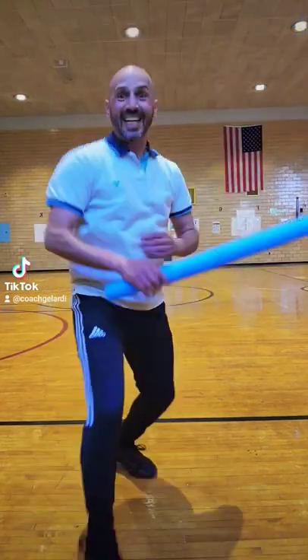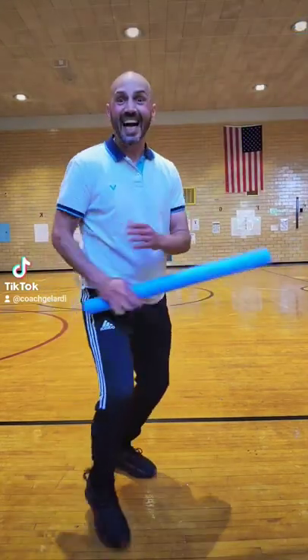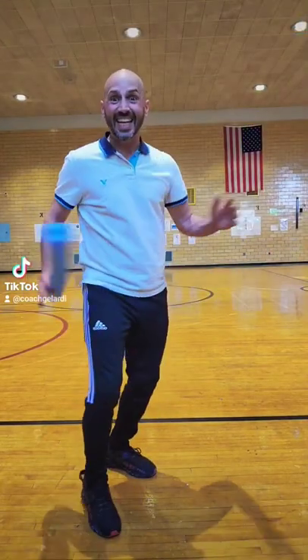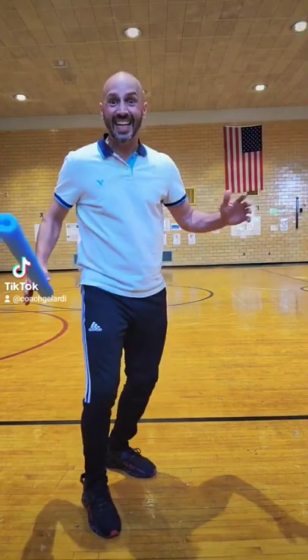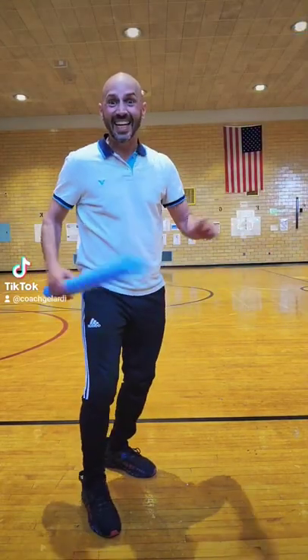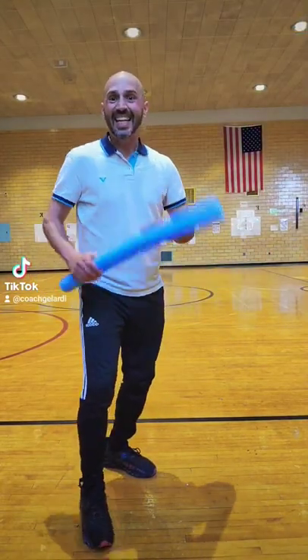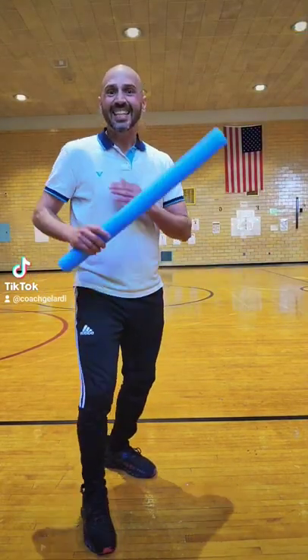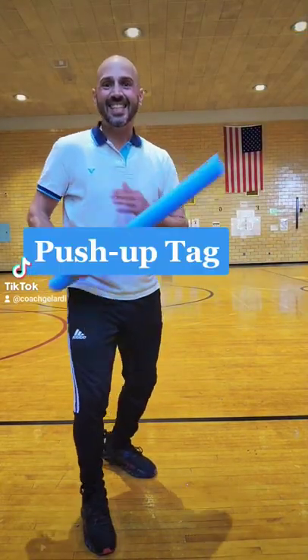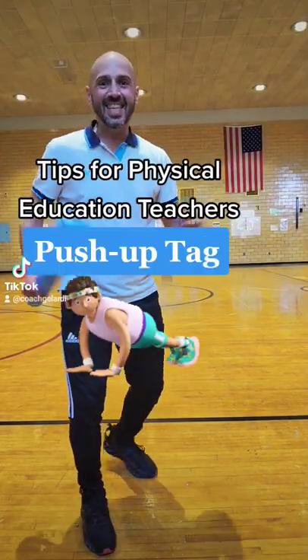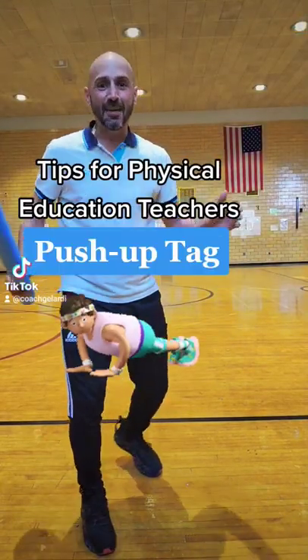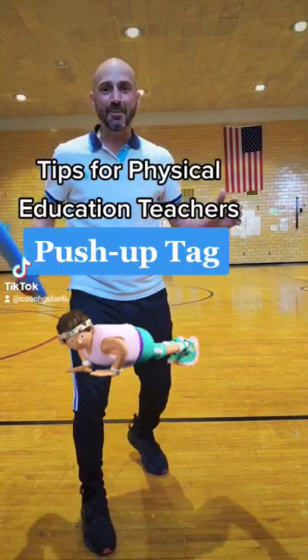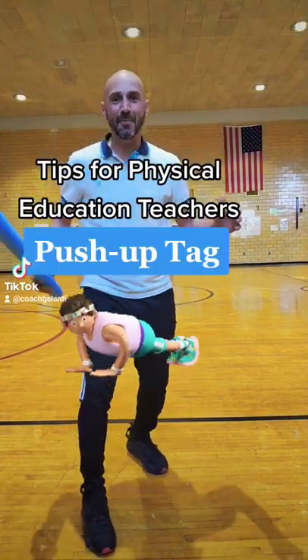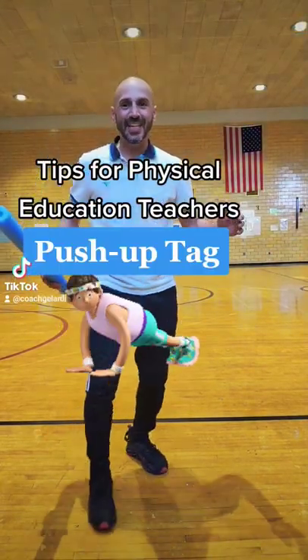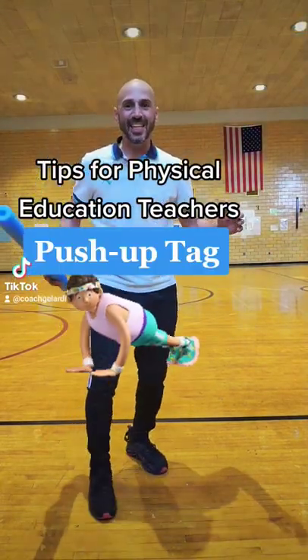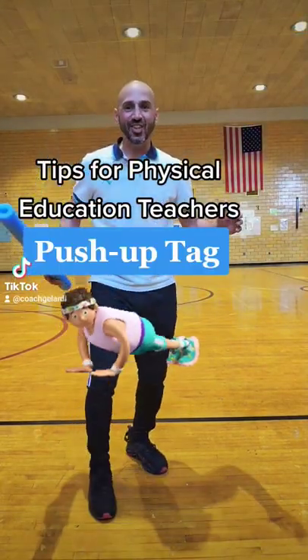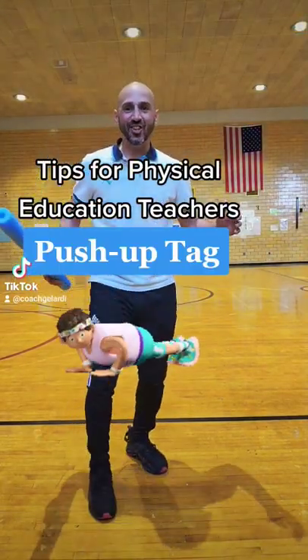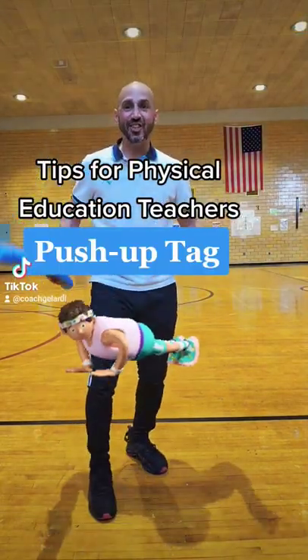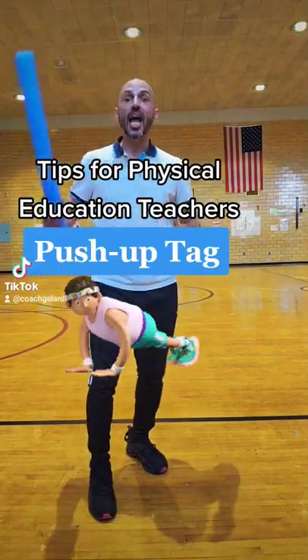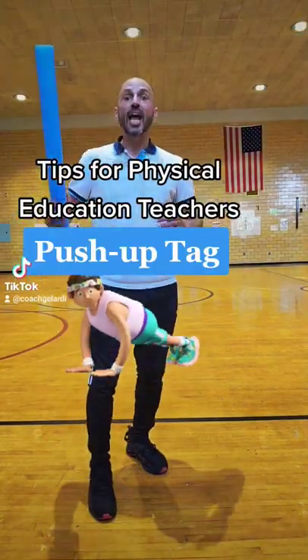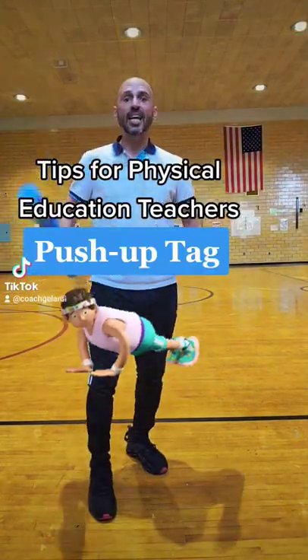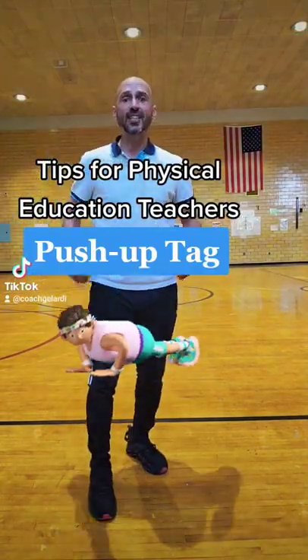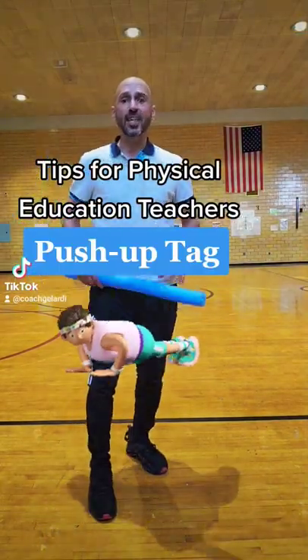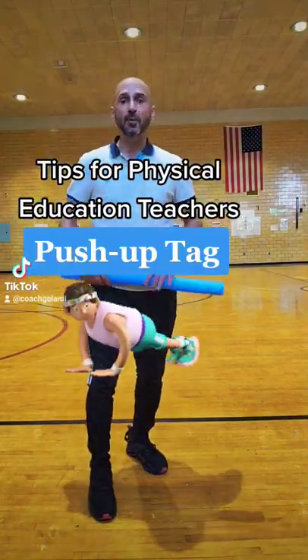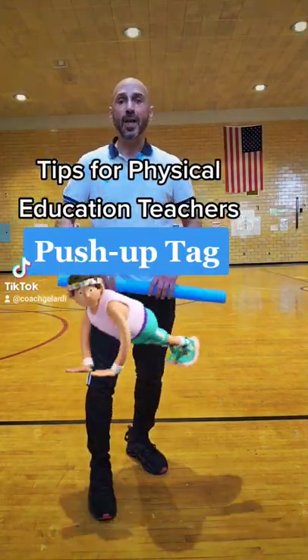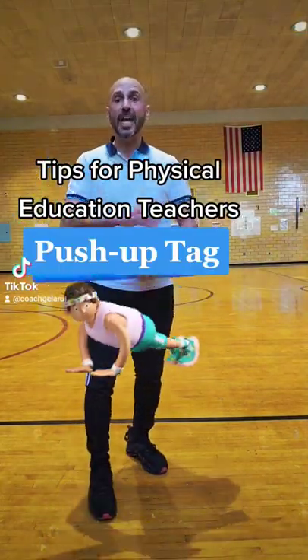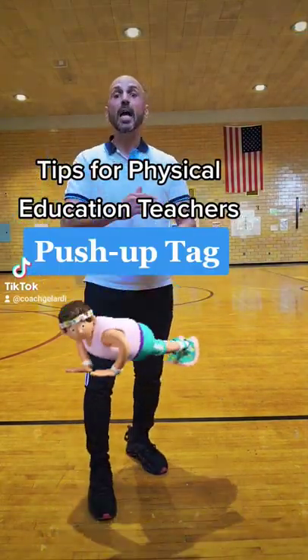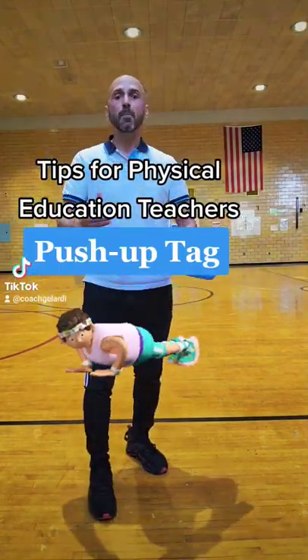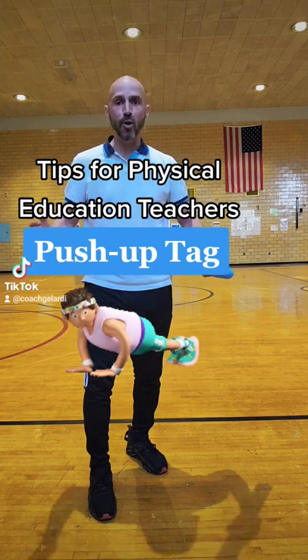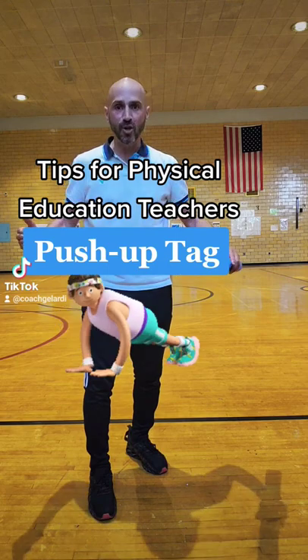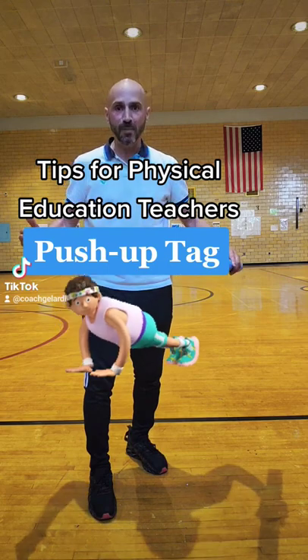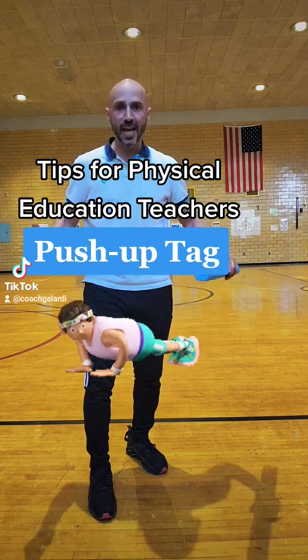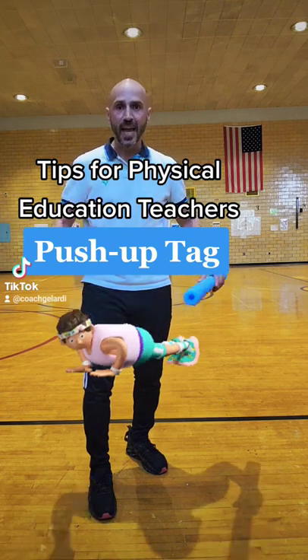Got ya! Tips for PE teachers. Here's how you play push-up tag.